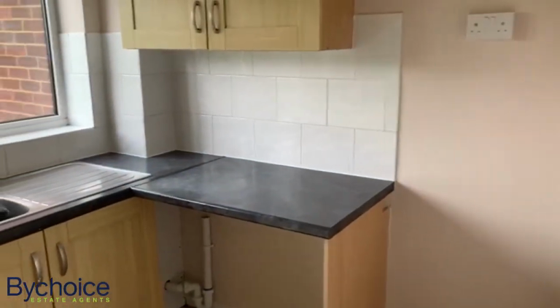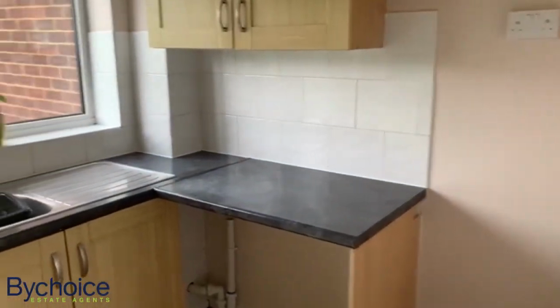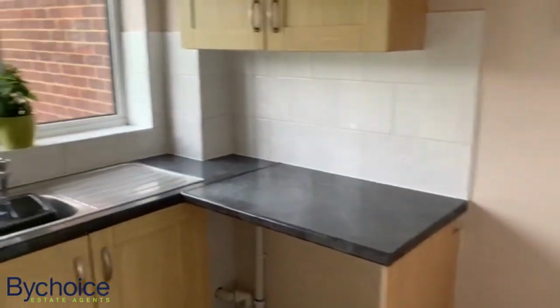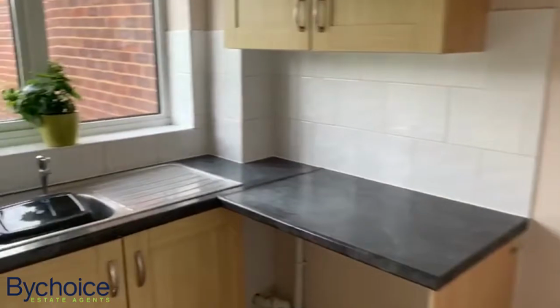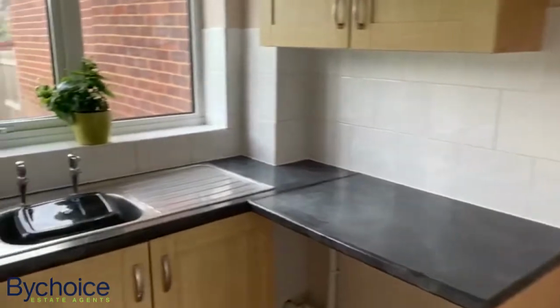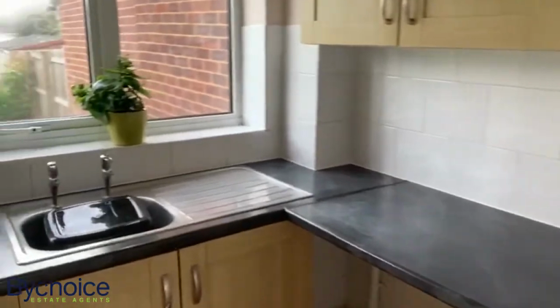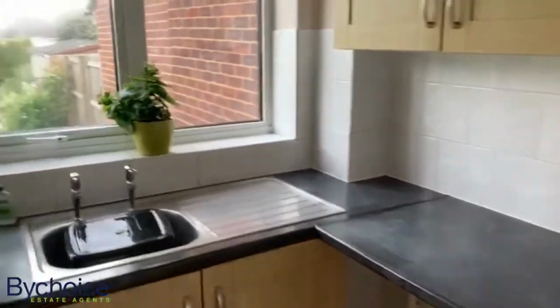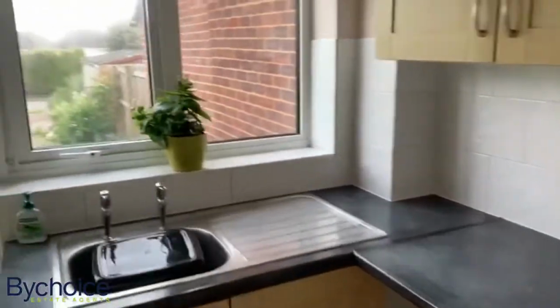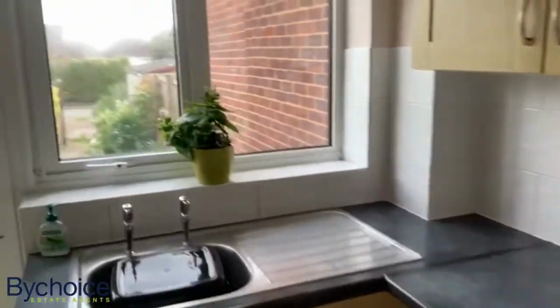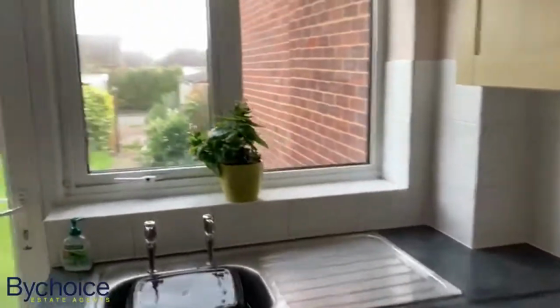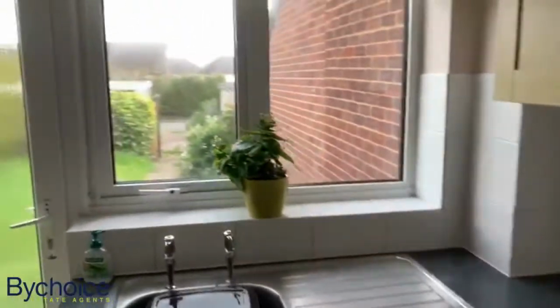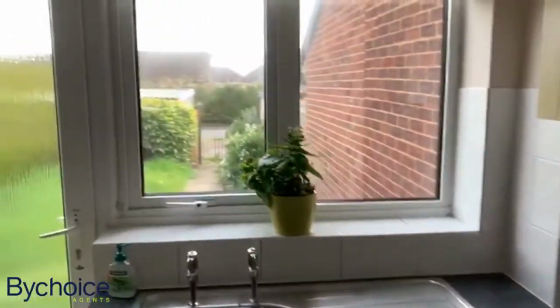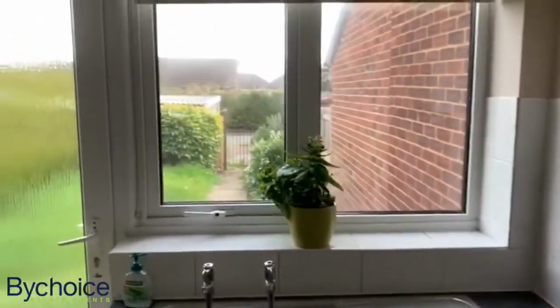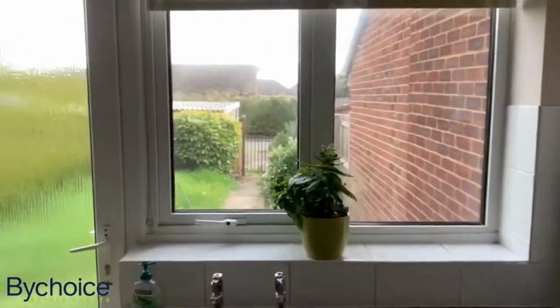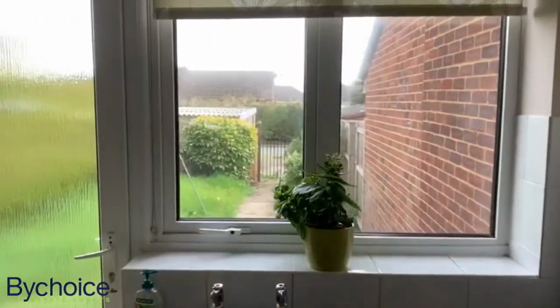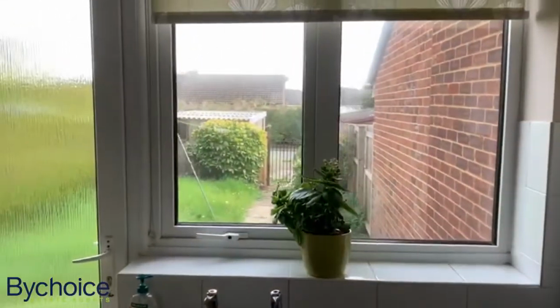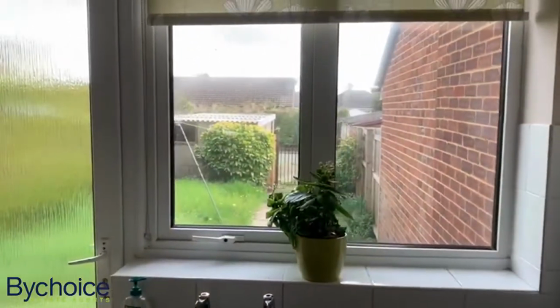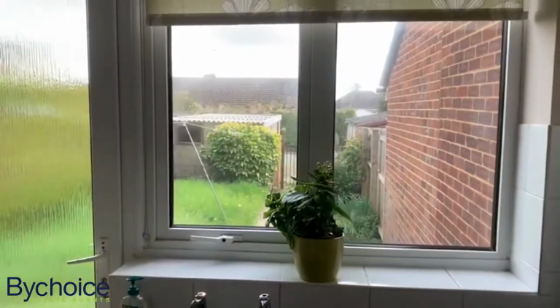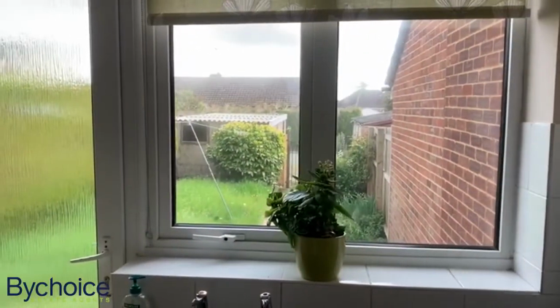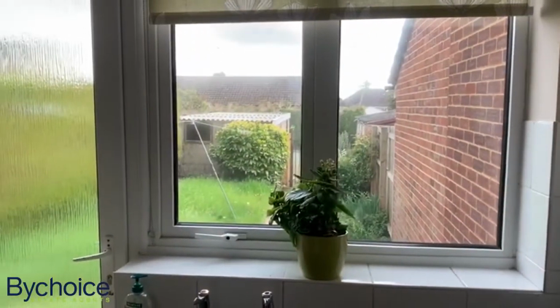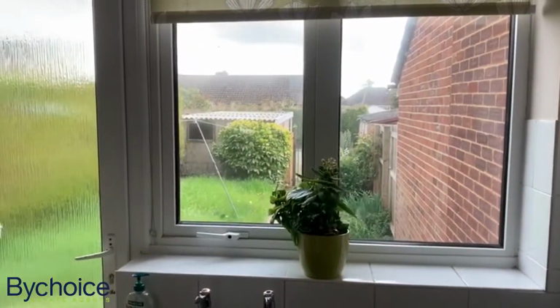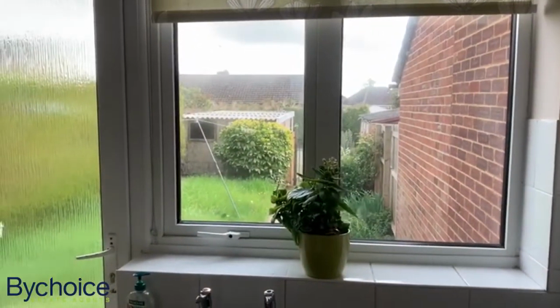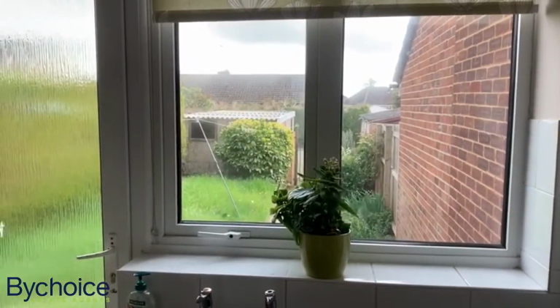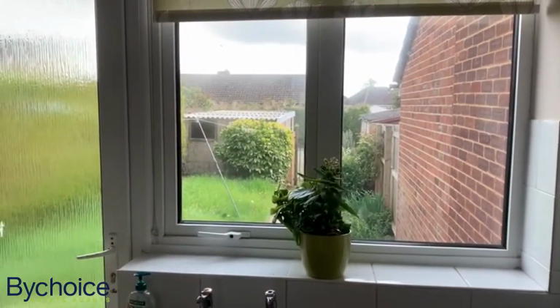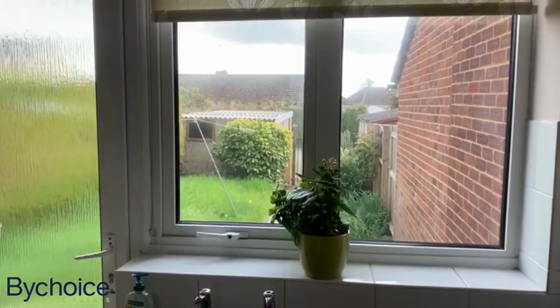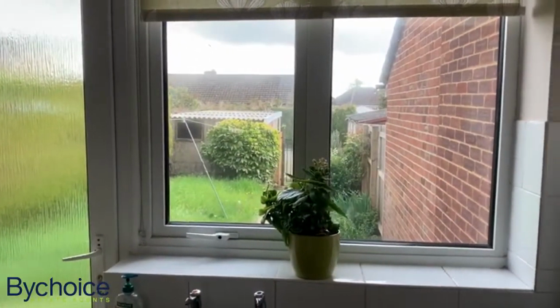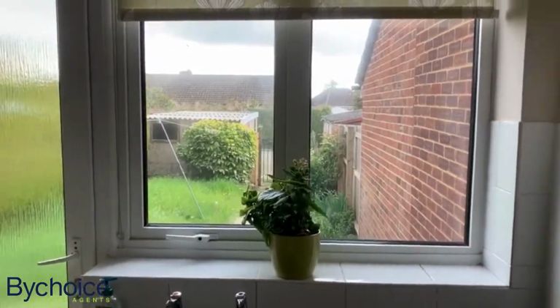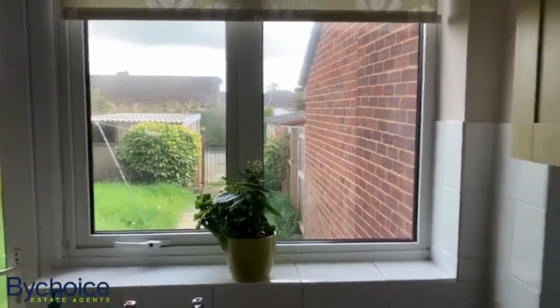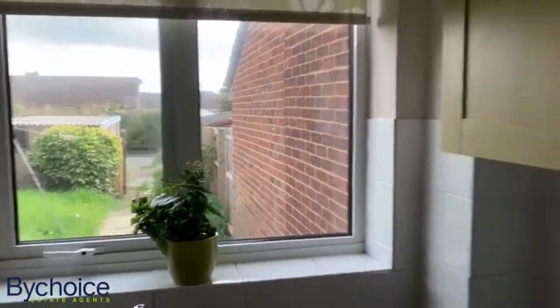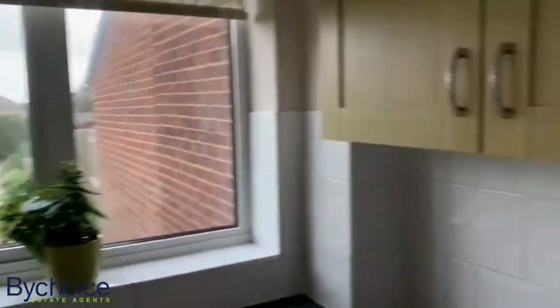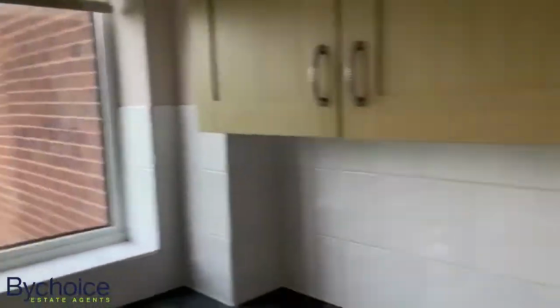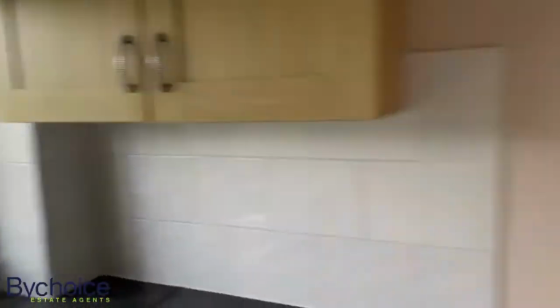And out the back there you've got the off-road parking and a garage, as previously mentioned.